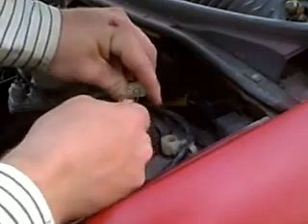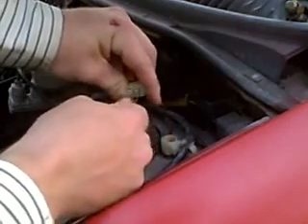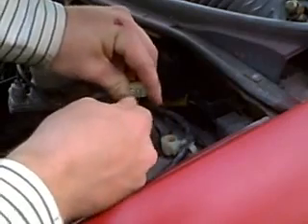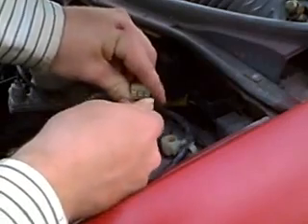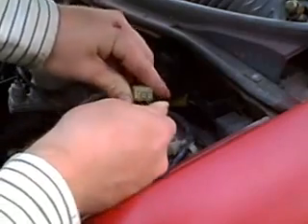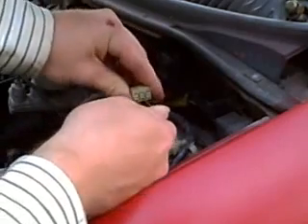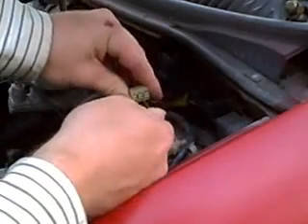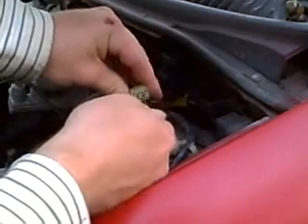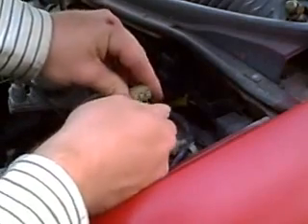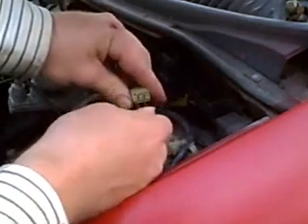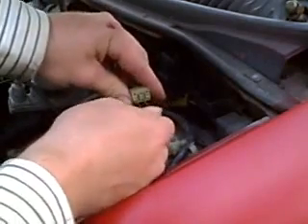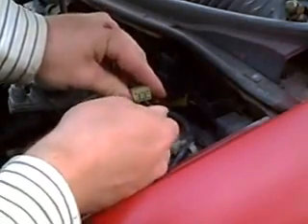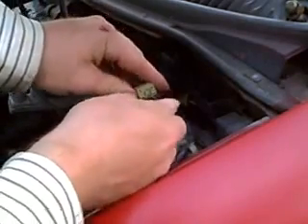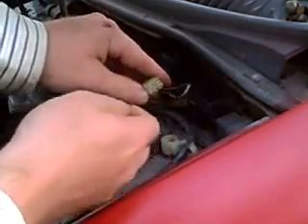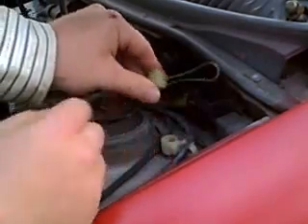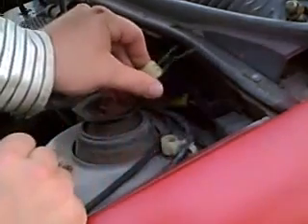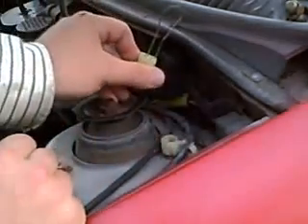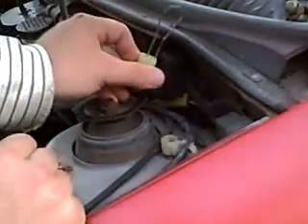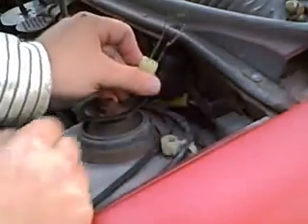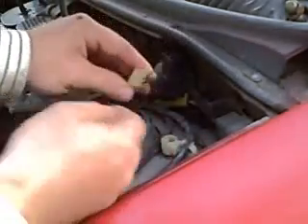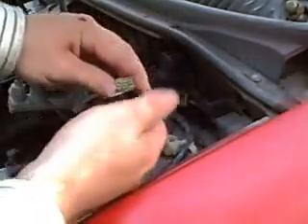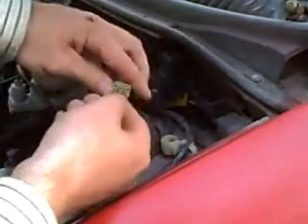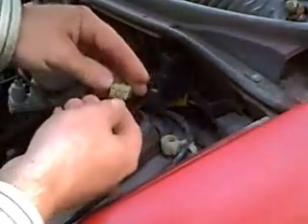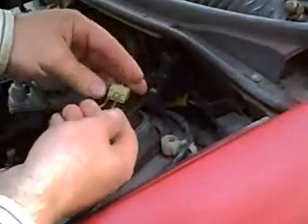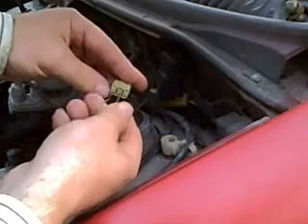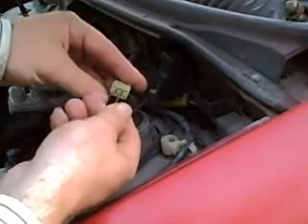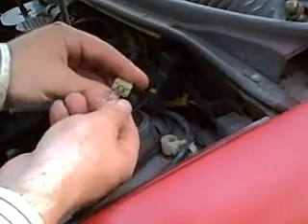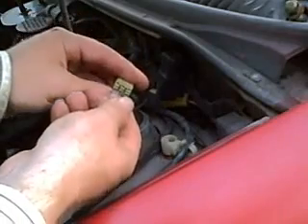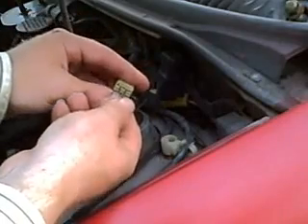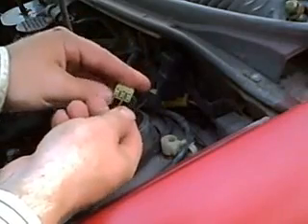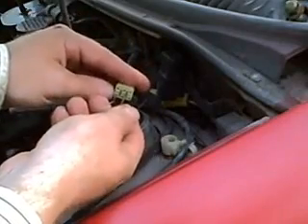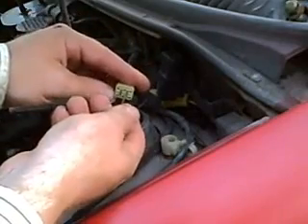Now I'm going to put it in the two terminals that I mentioned. The first time requires a pretty good push, but after that they get easier to work with. As you can see, that's the lower left and lower center terminals.